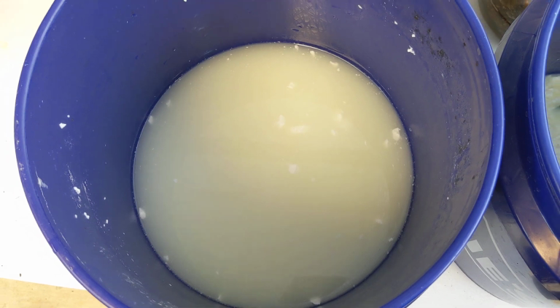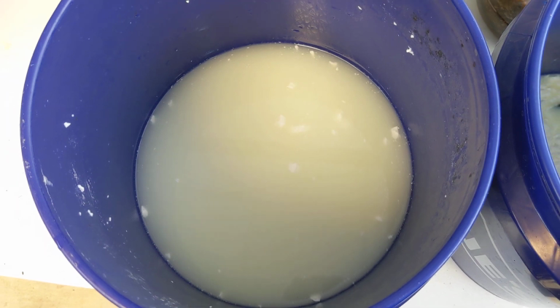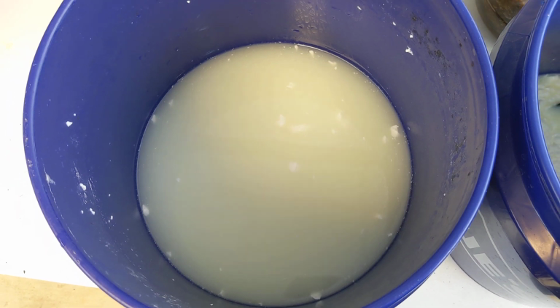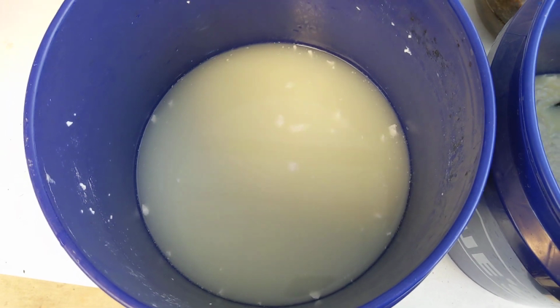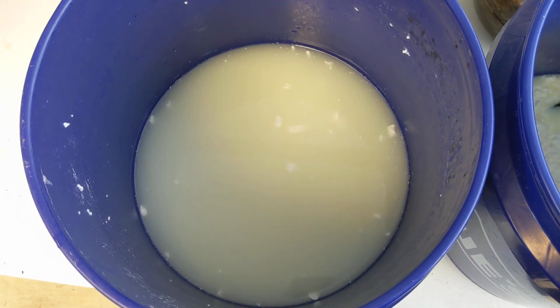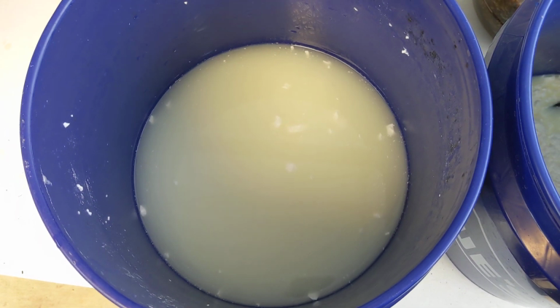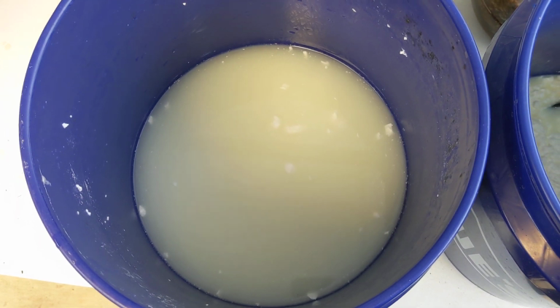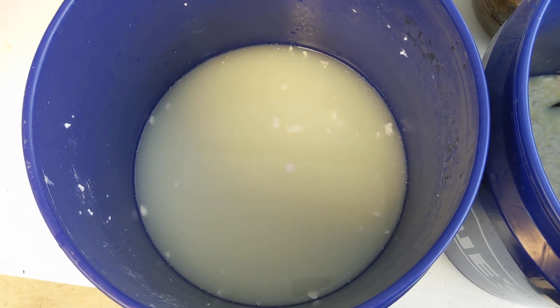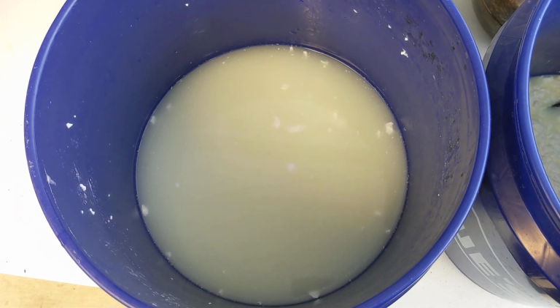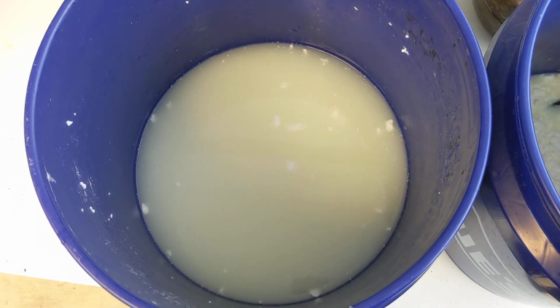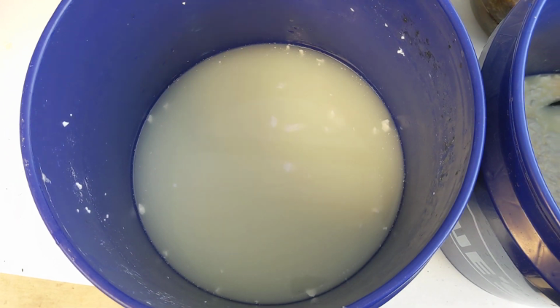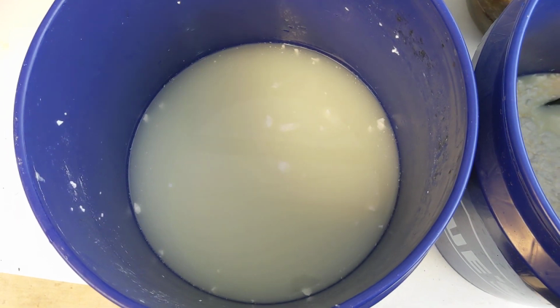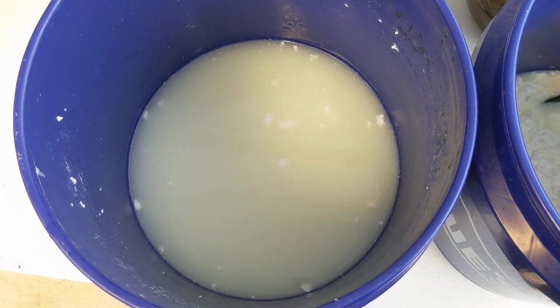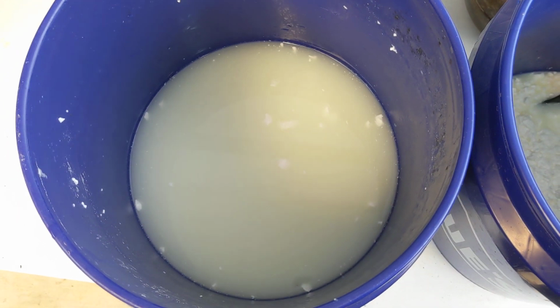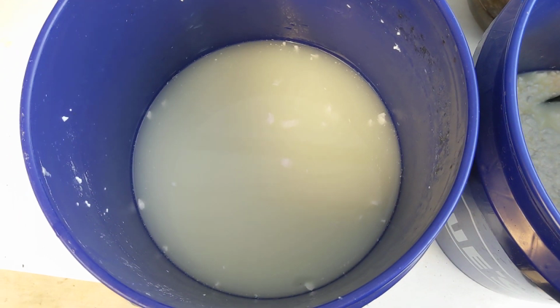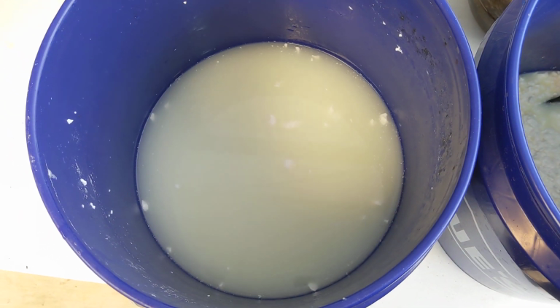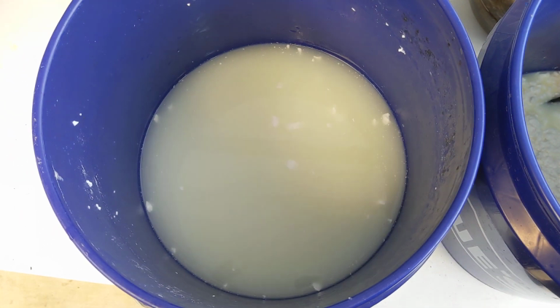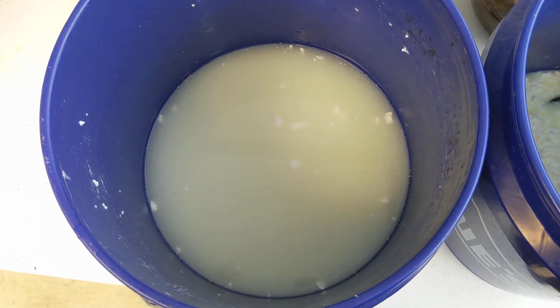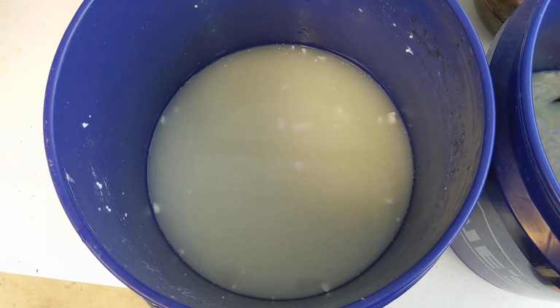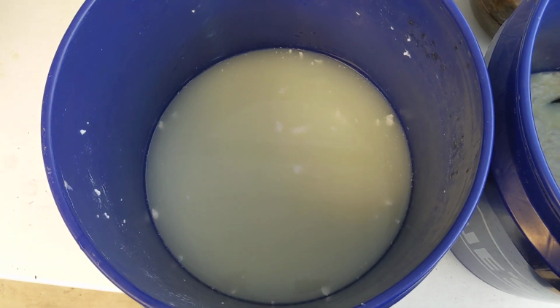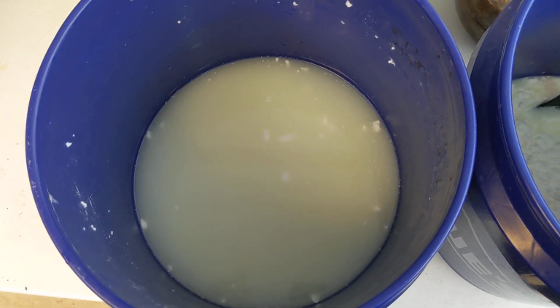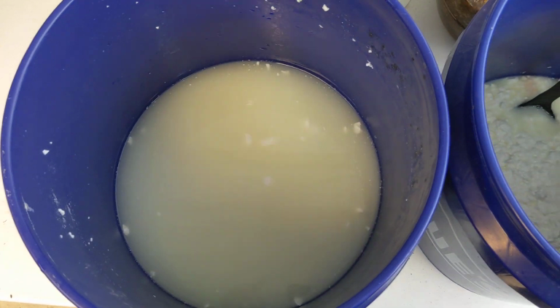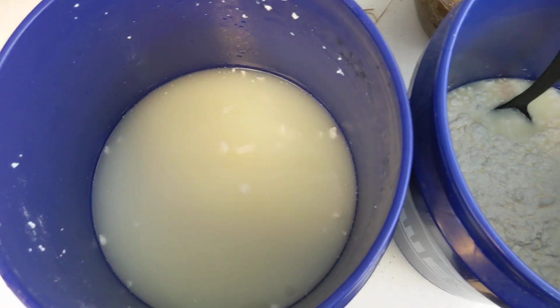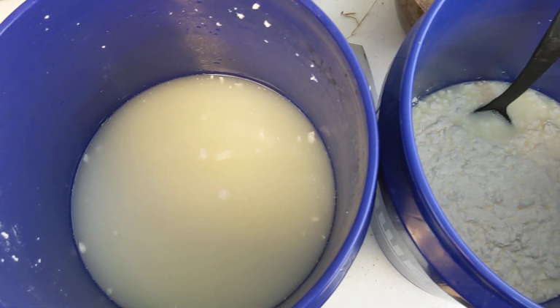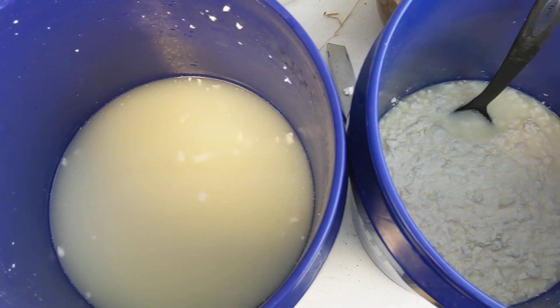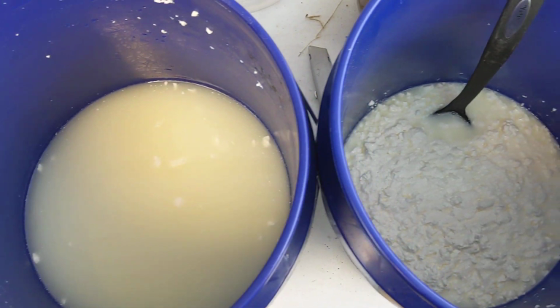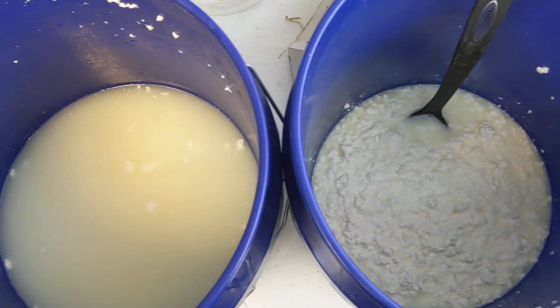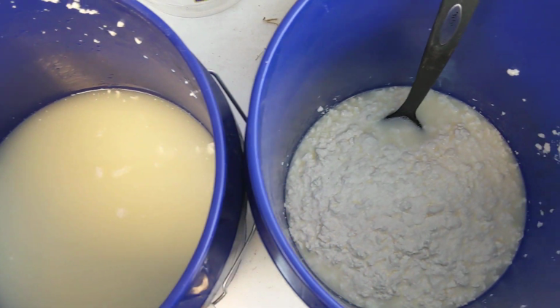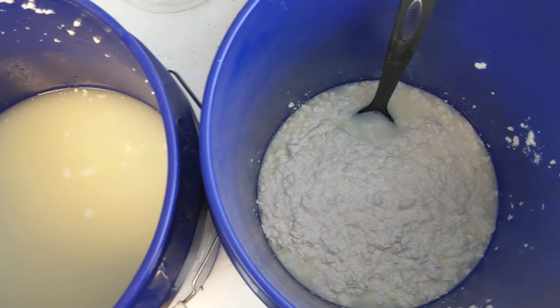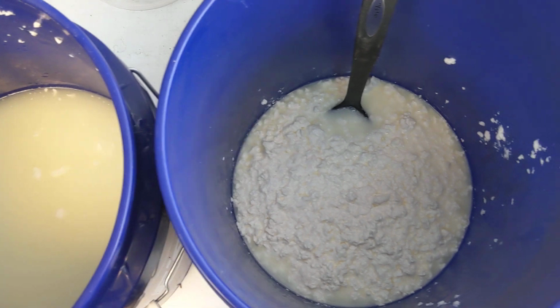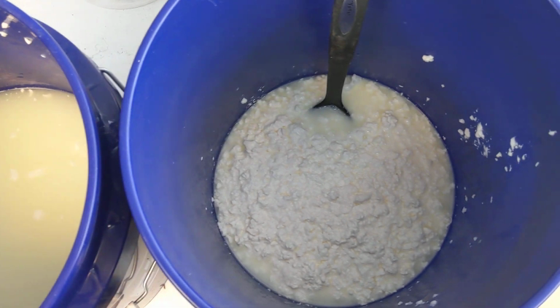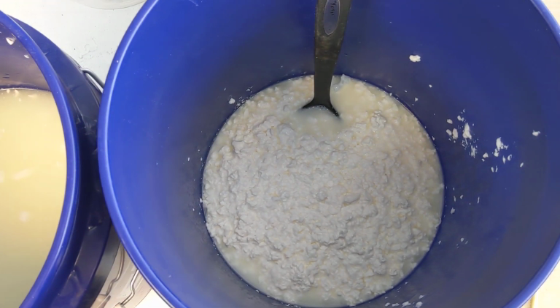Hey everybody, this is Poet and Ponix. We're here at Organic Innovations just showing you some finished LABs.